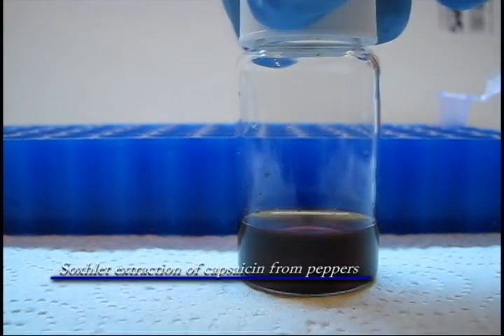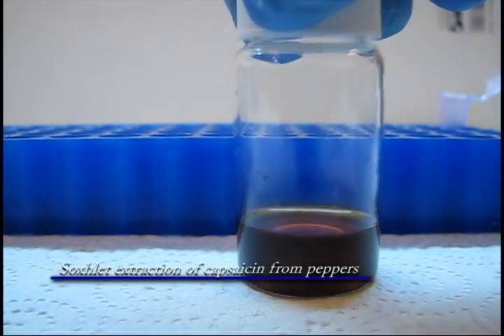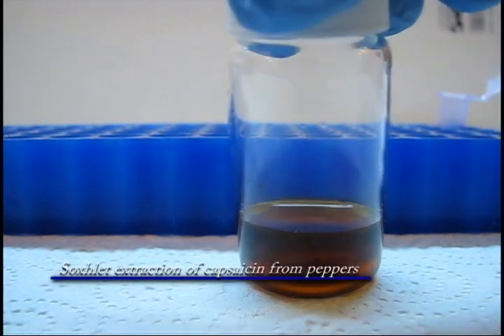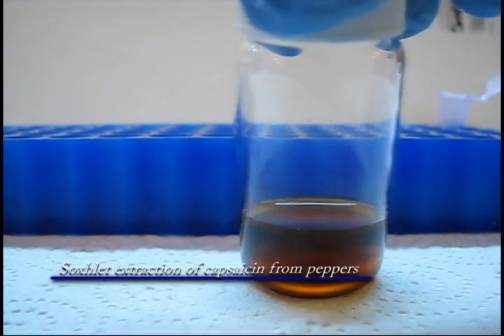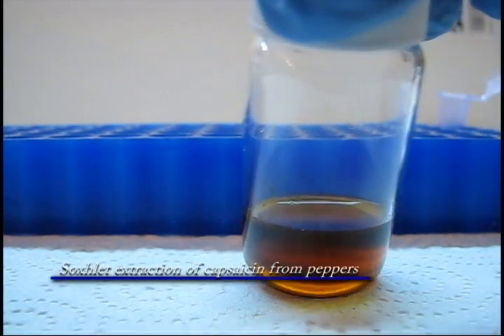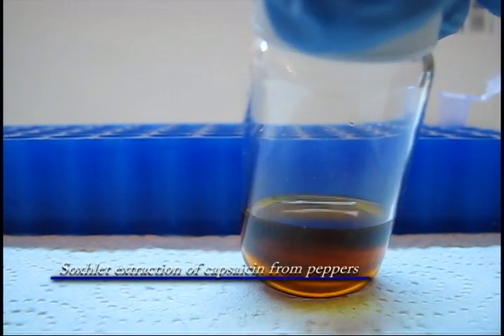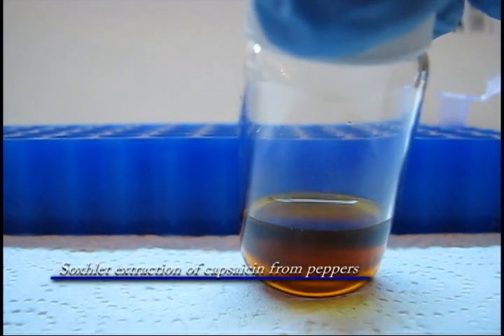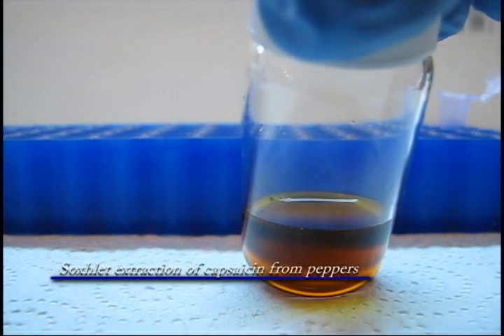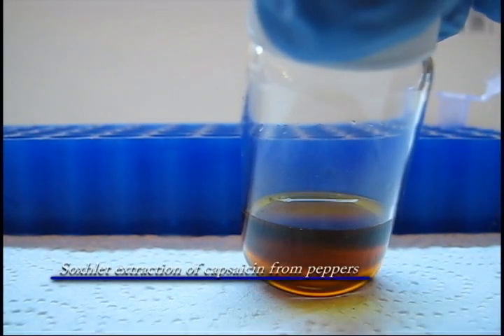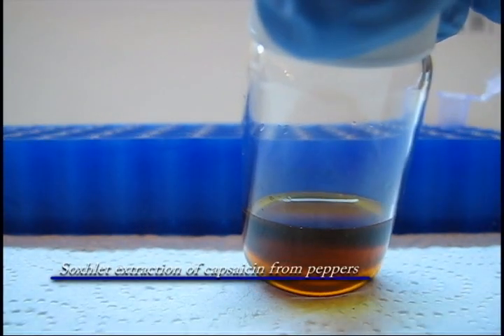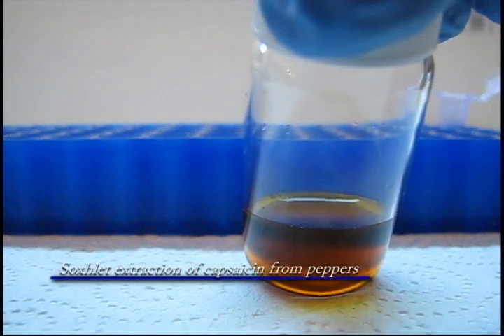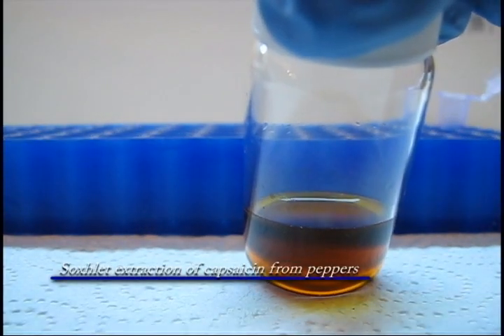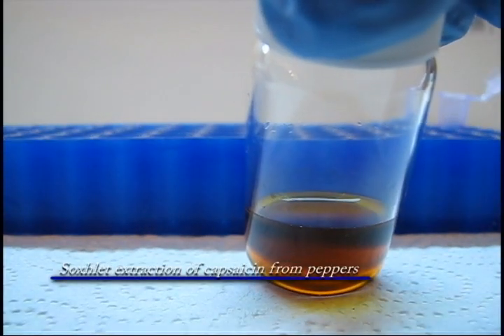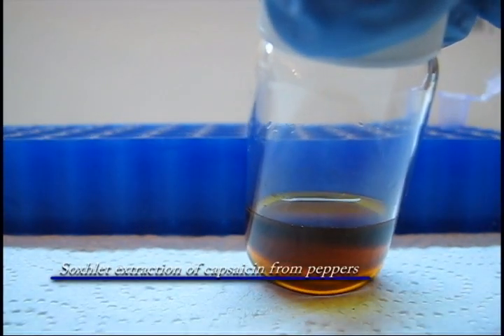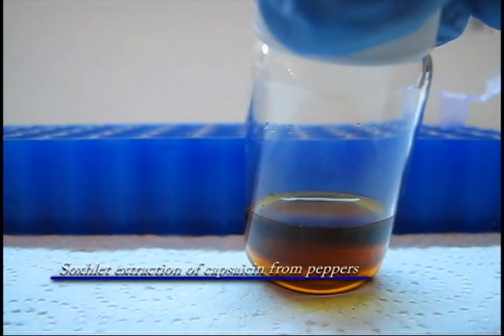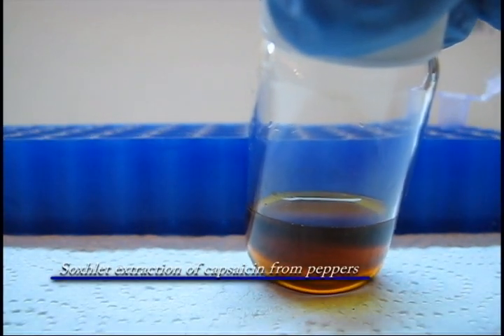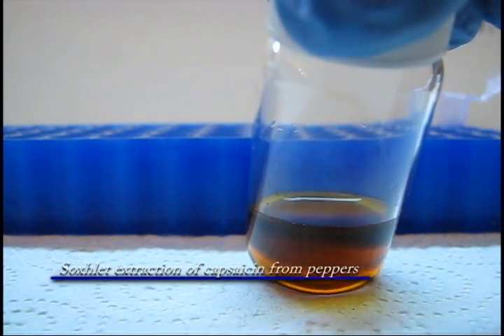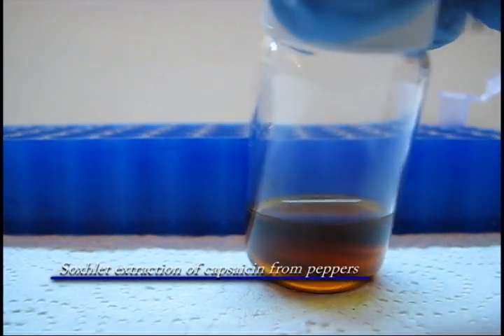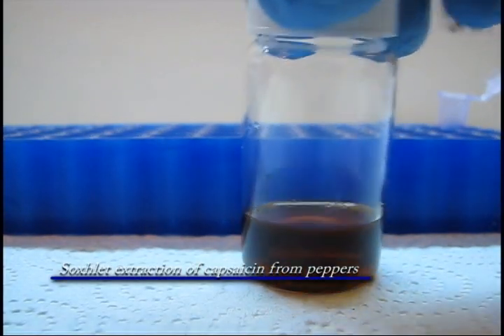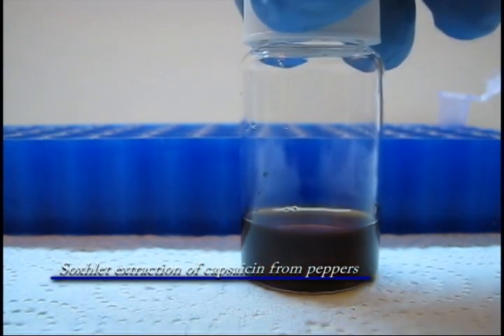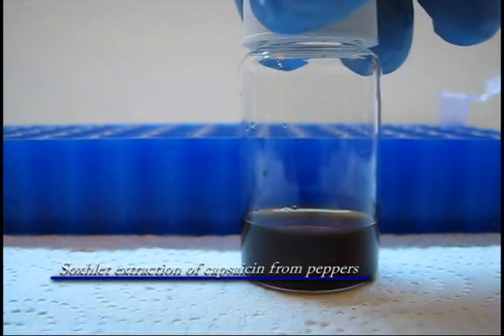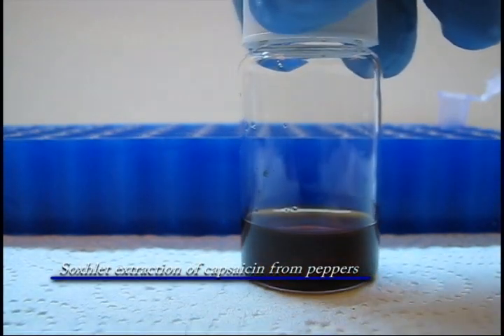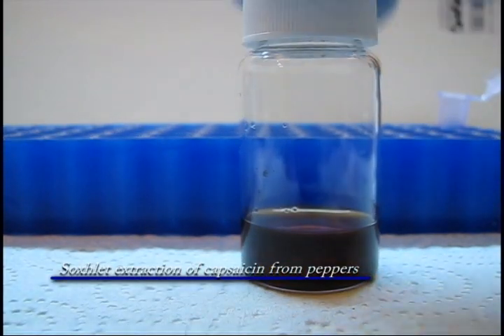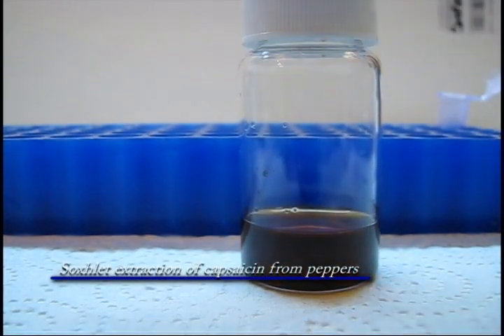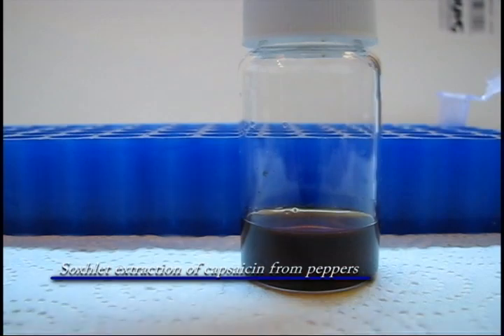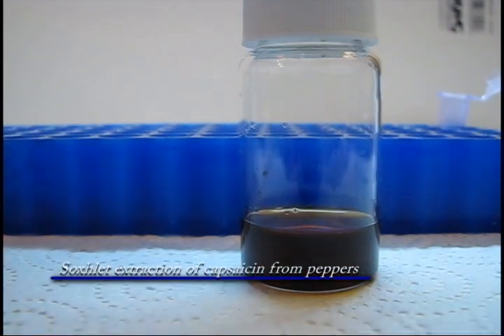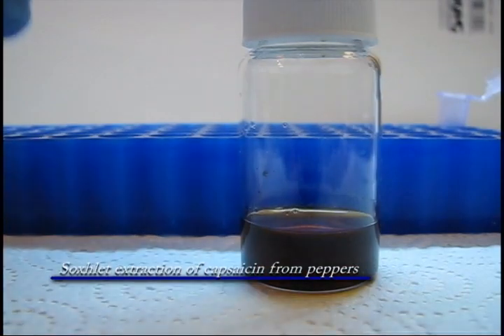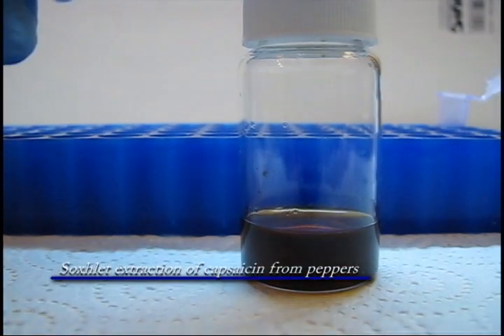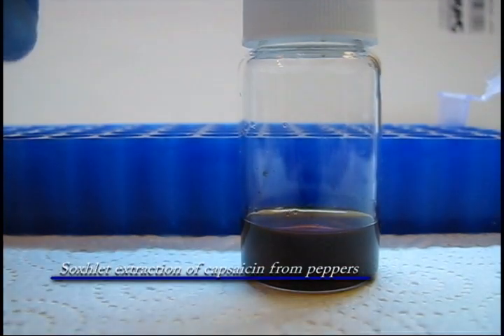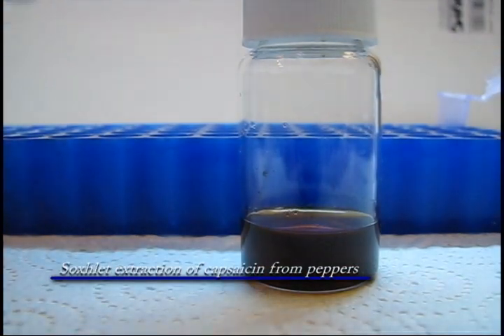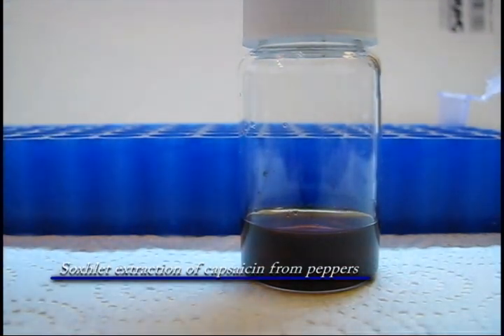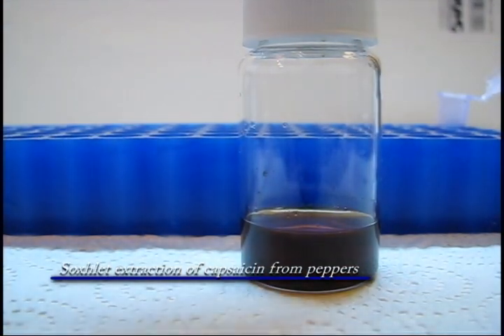Hi, in this video I will demonstrate the Soxlet extraction of capsaicinoids from spicy peppers.